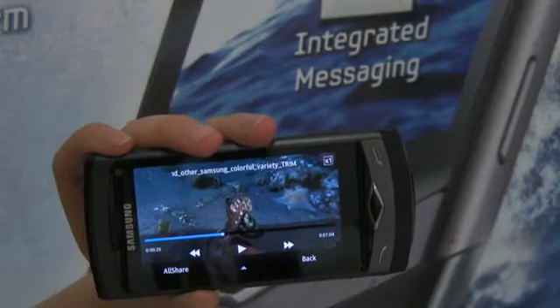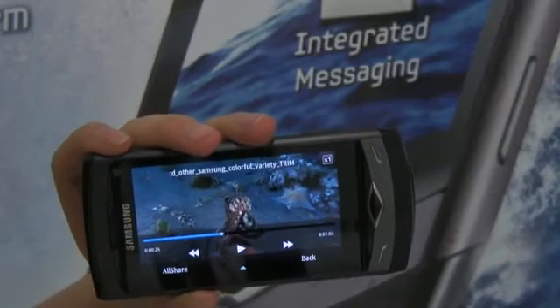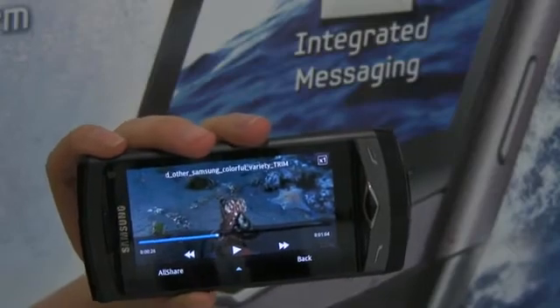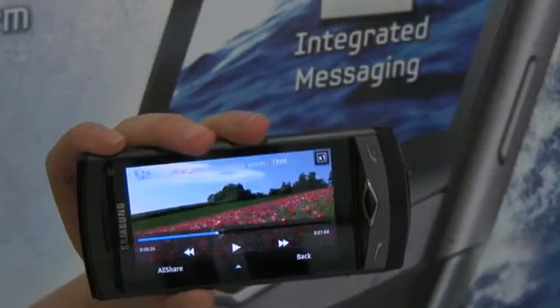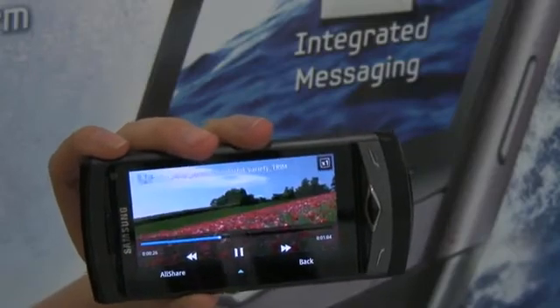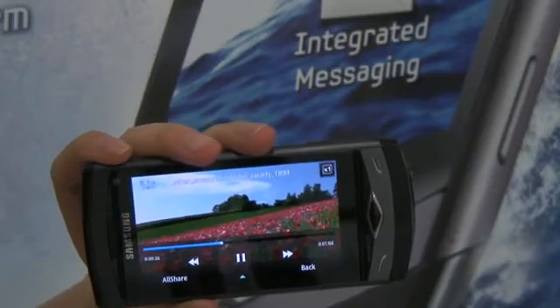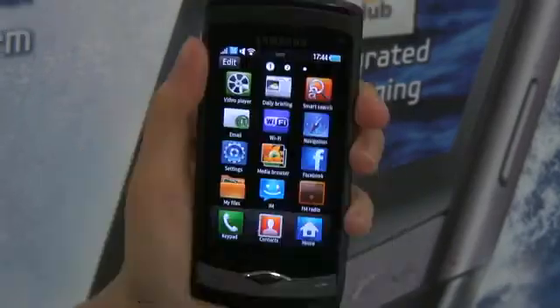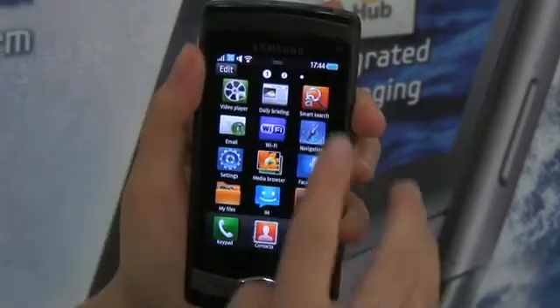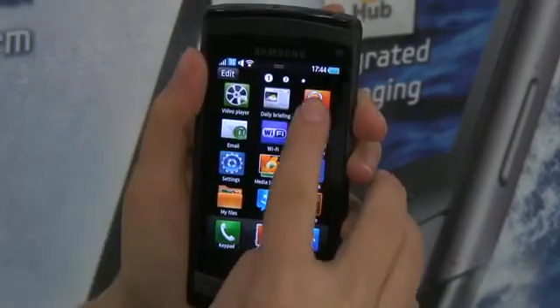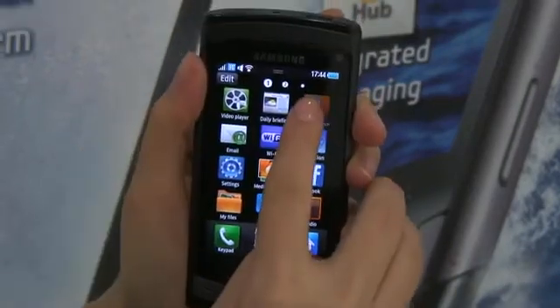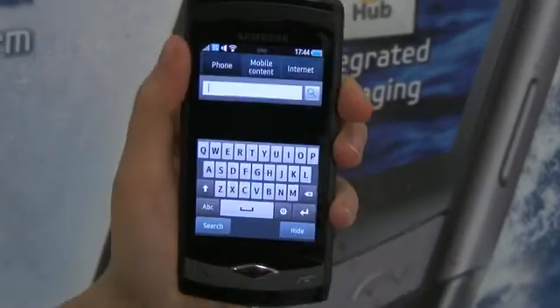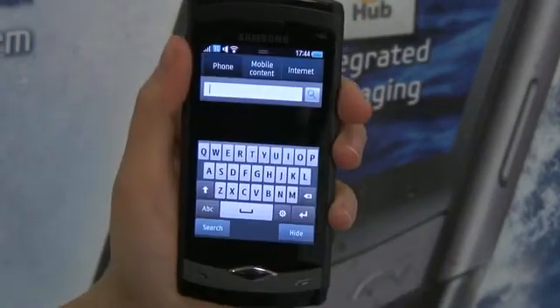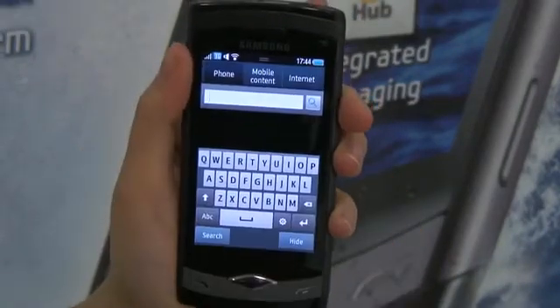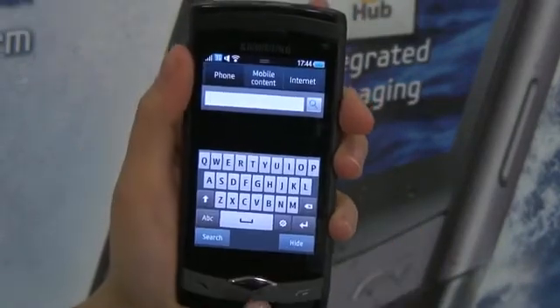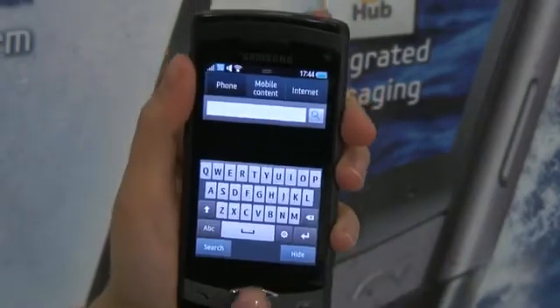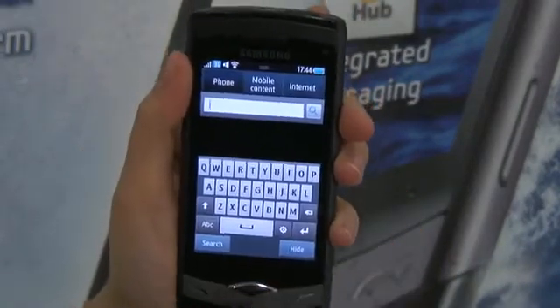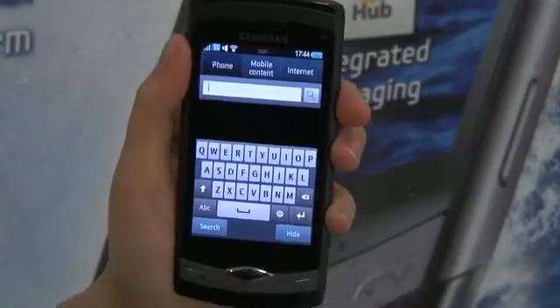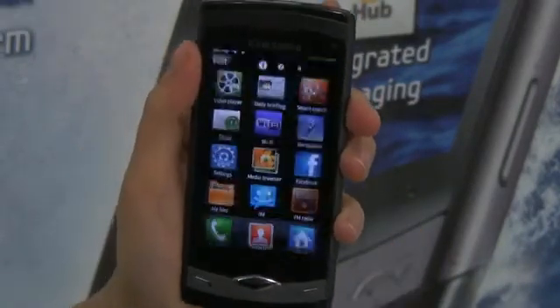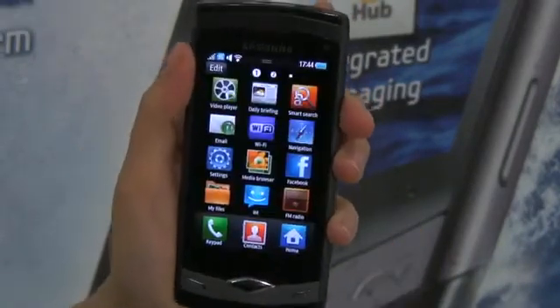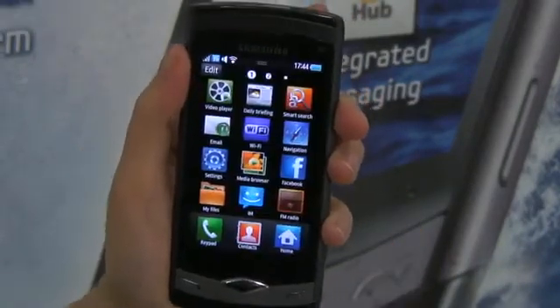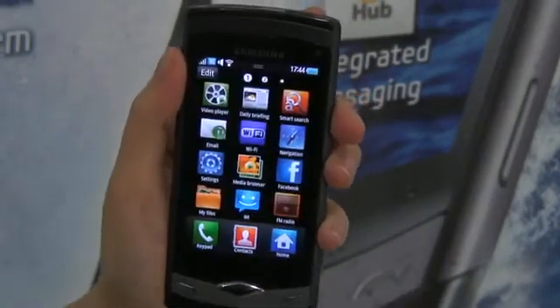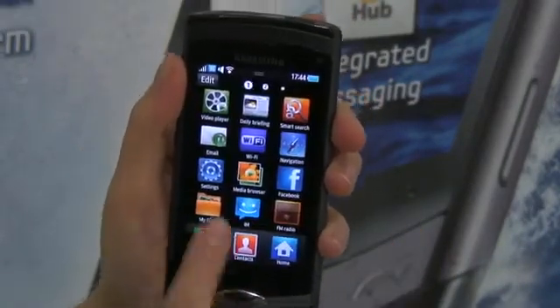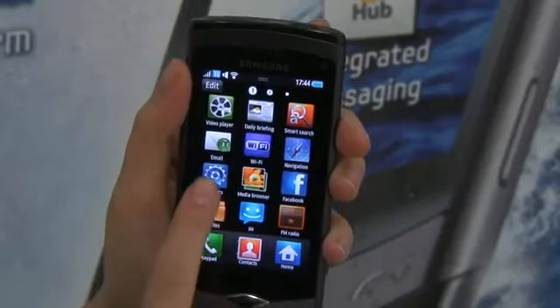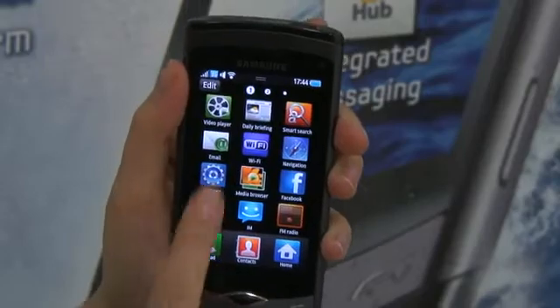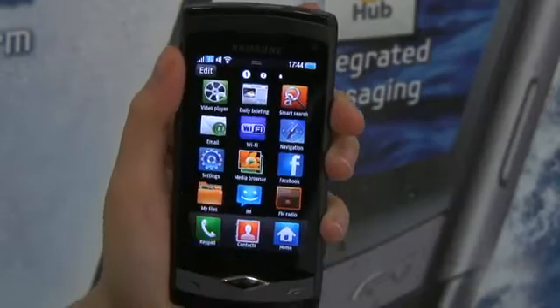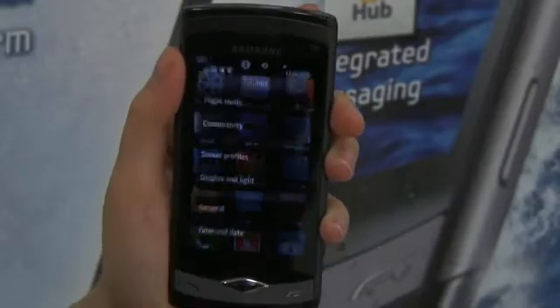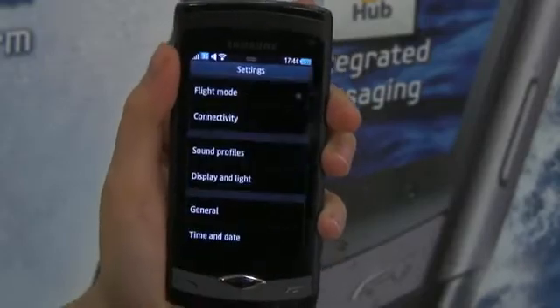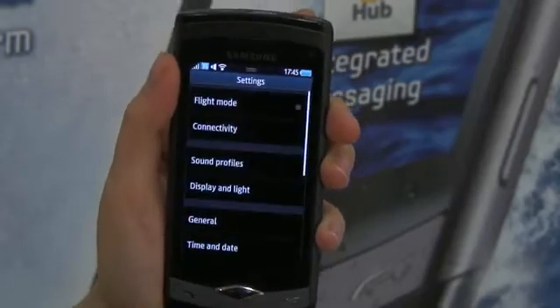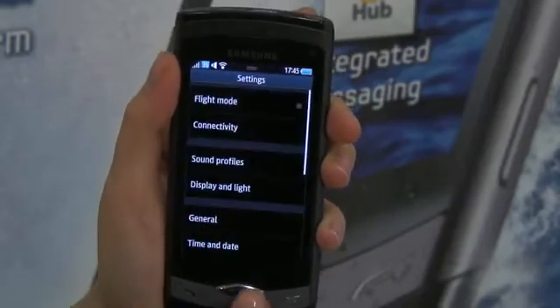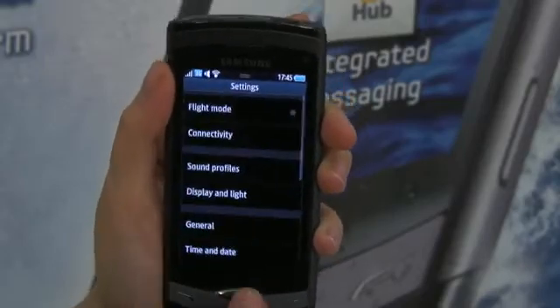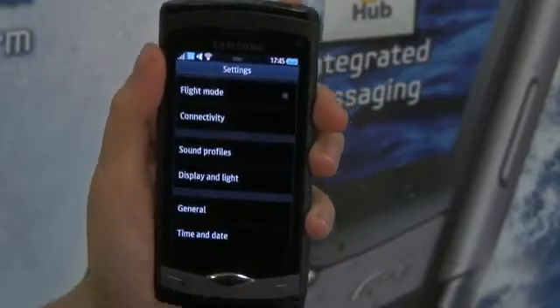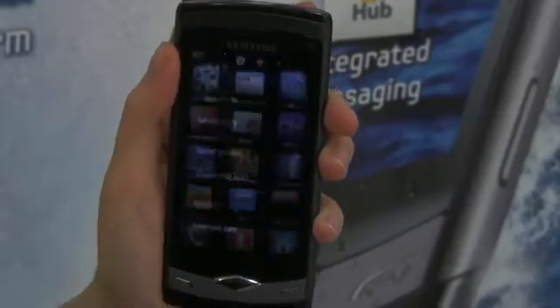The processing power really is great. Look how fast the phone is switching between applications. It means it's really easy to multi-task.